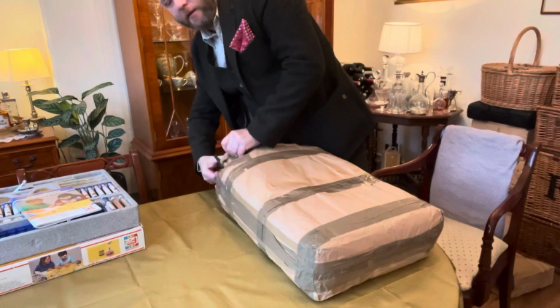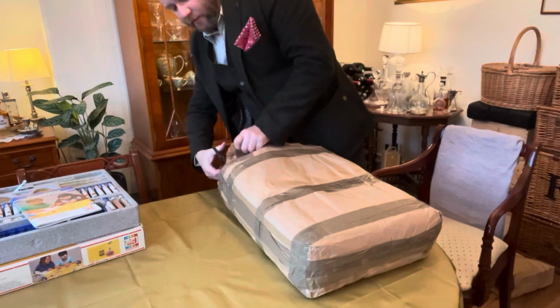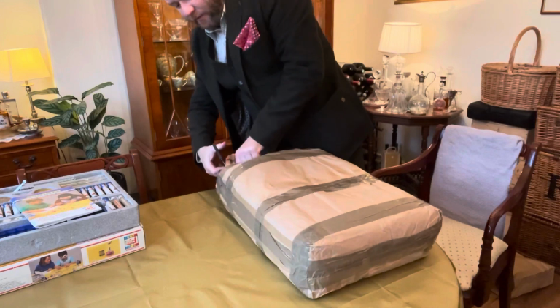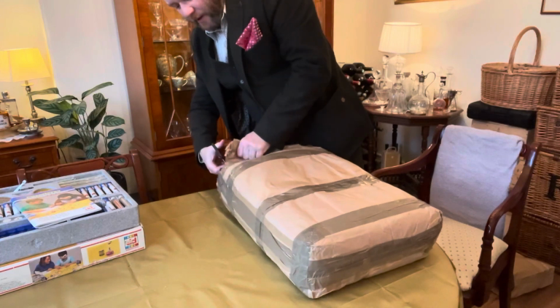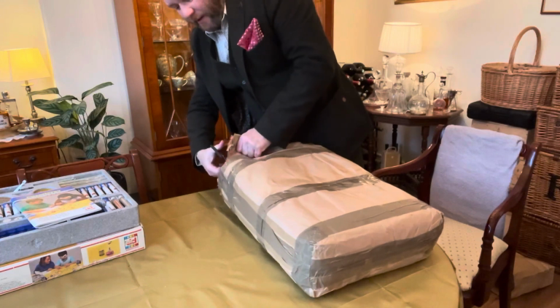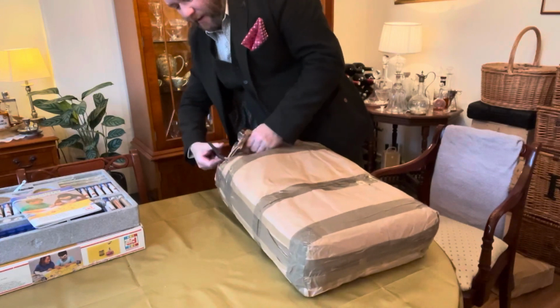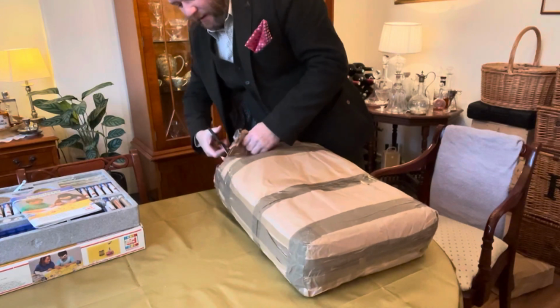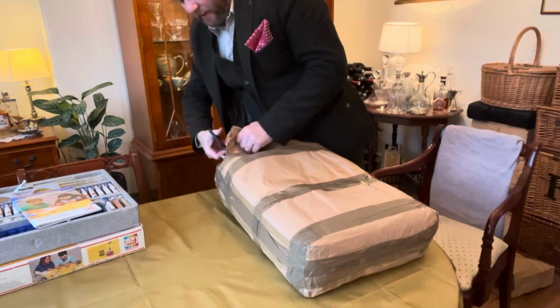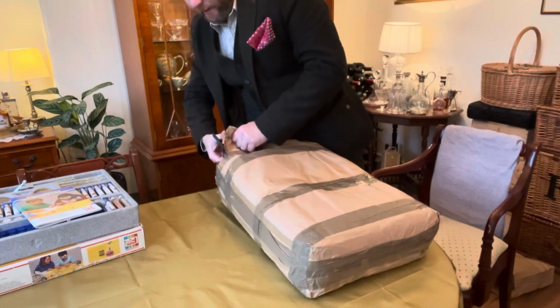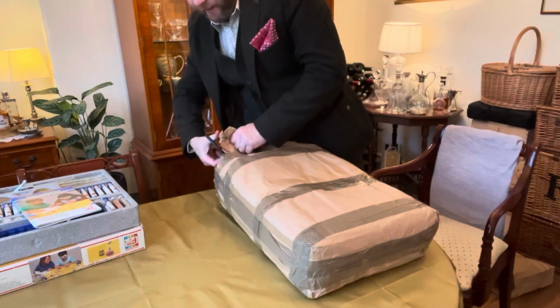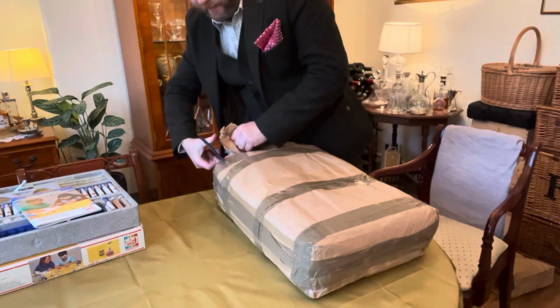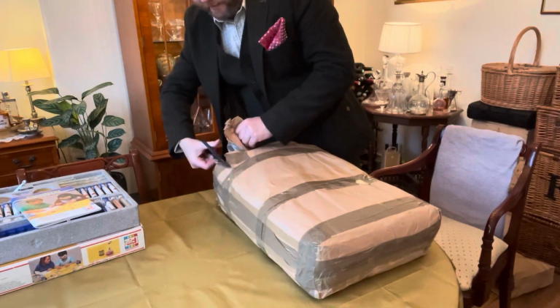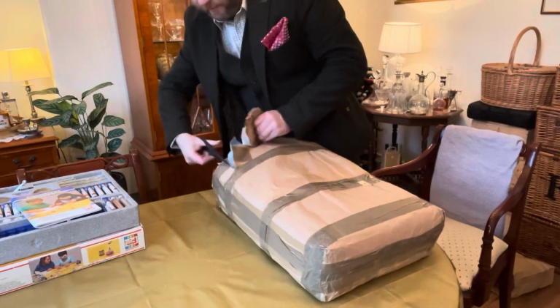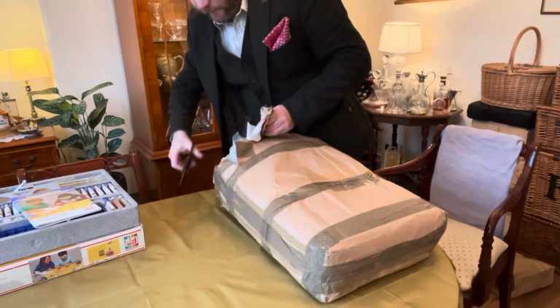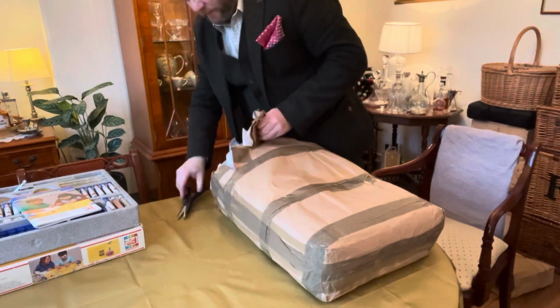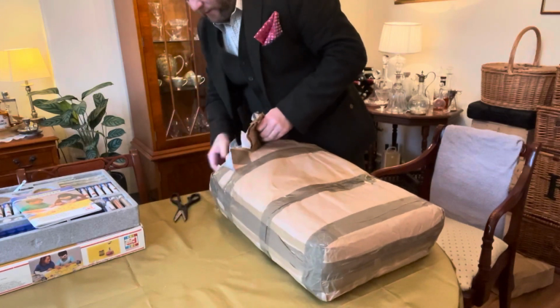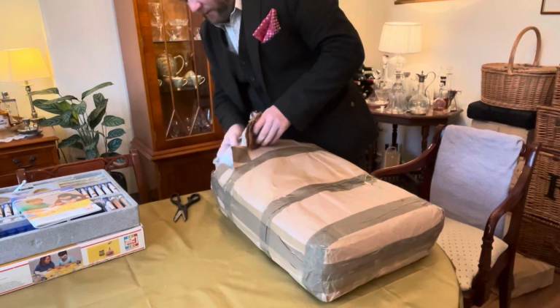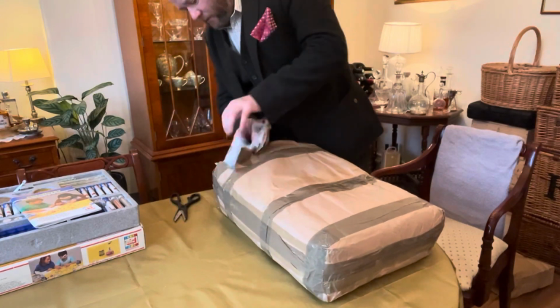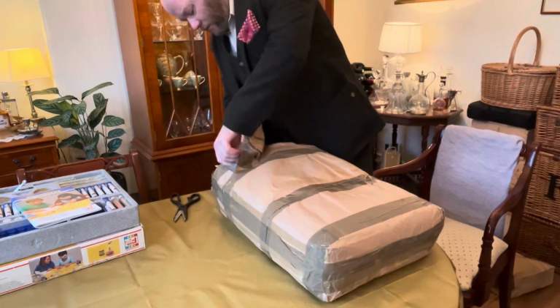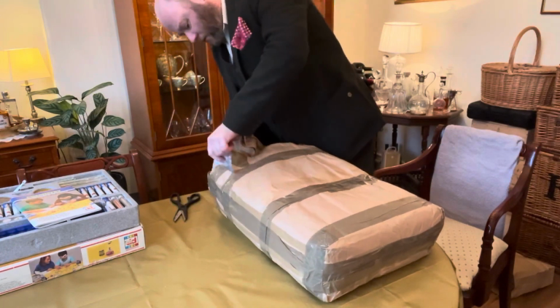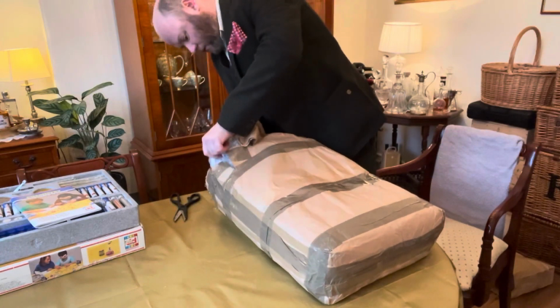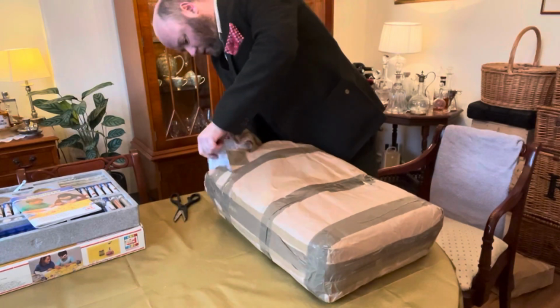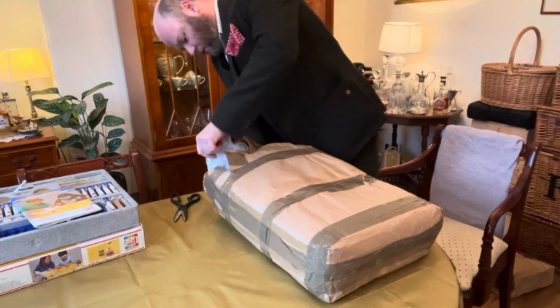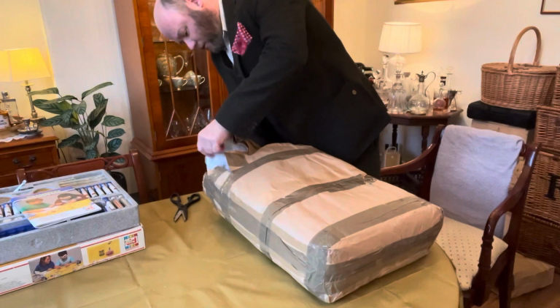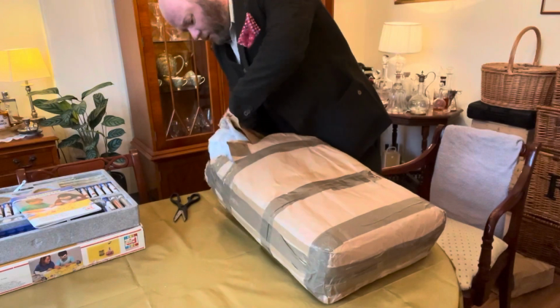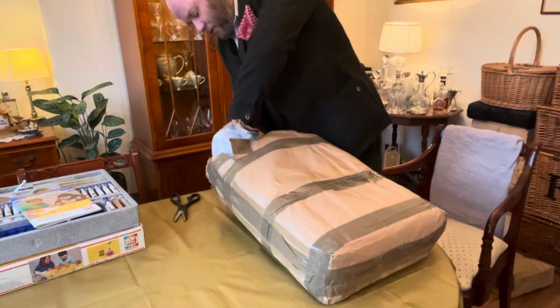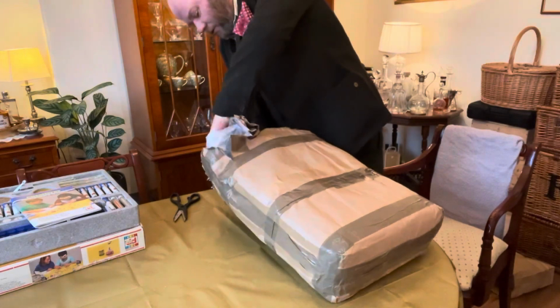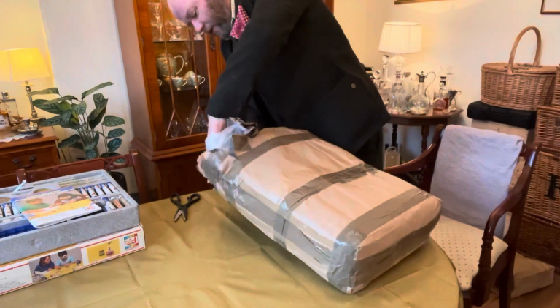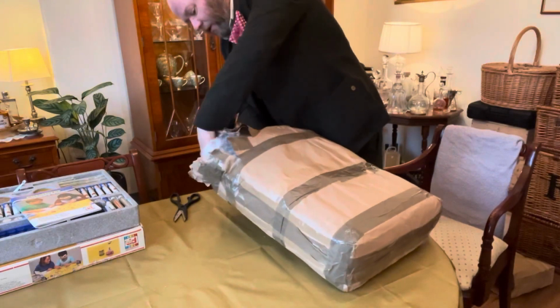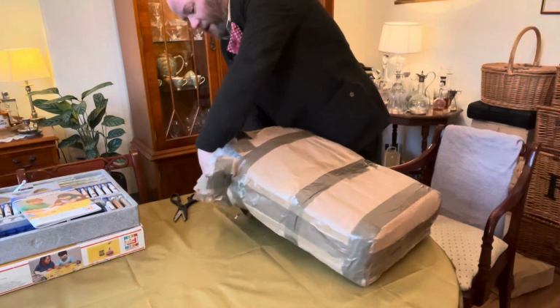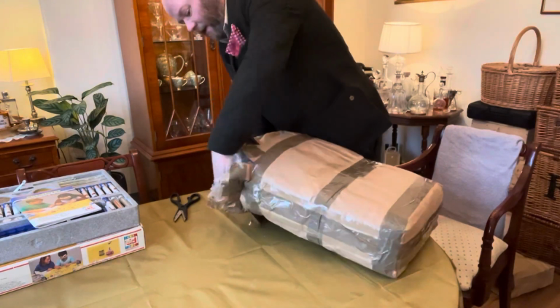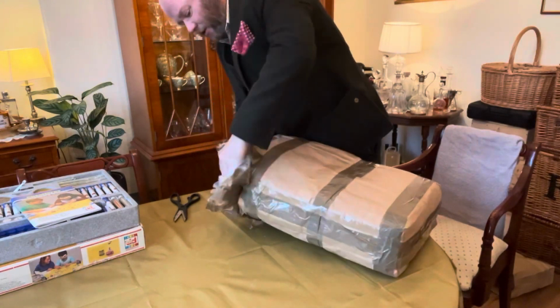It turns out it's a 1967 Merritt set. Hopefully nothing has leaked out.